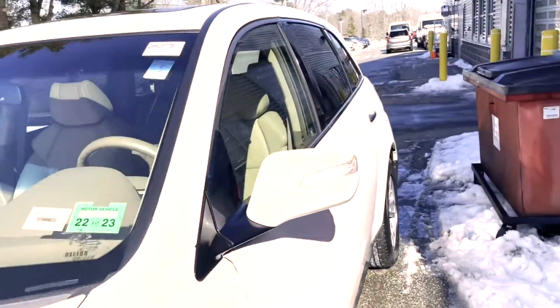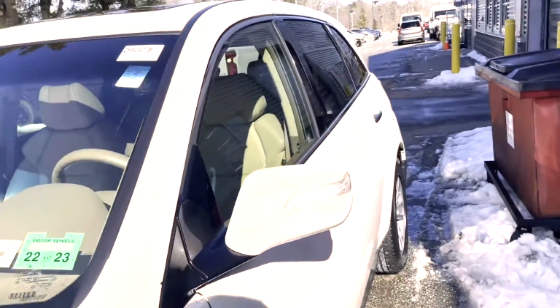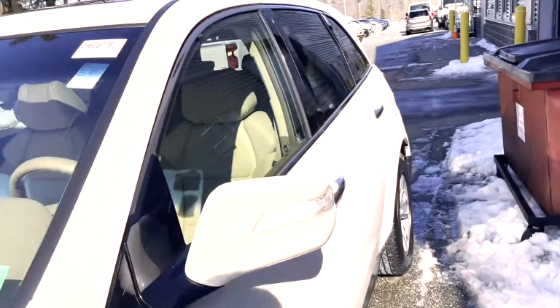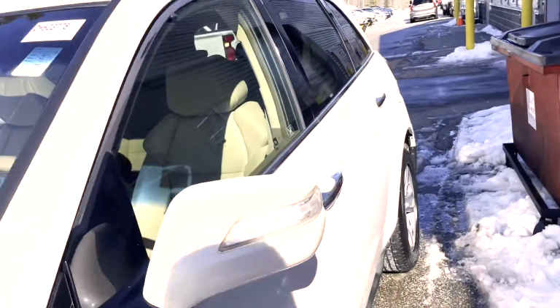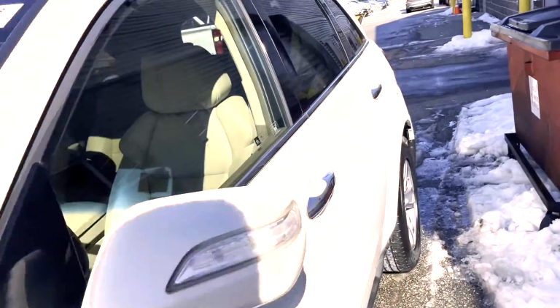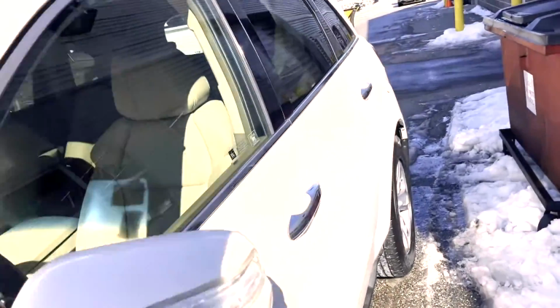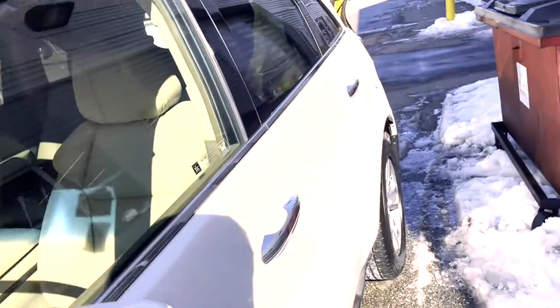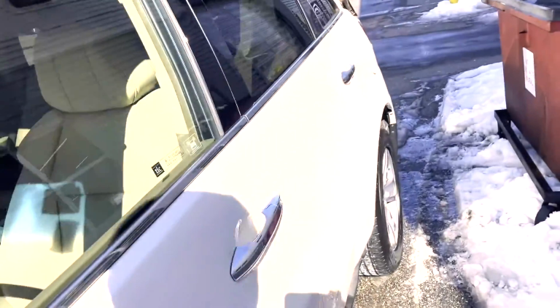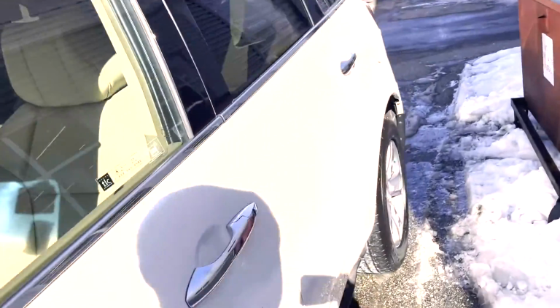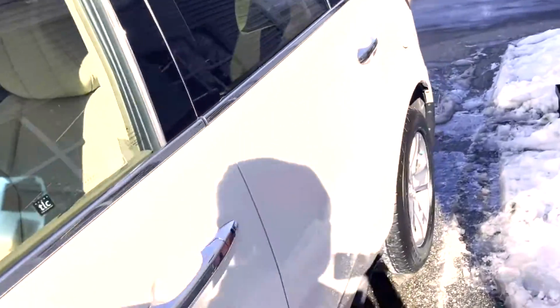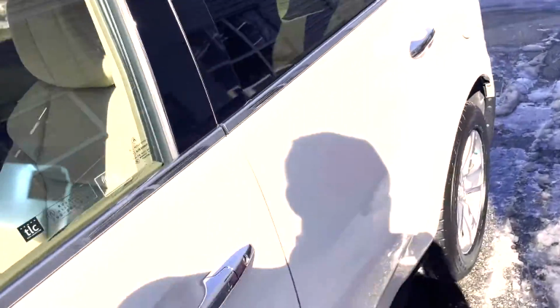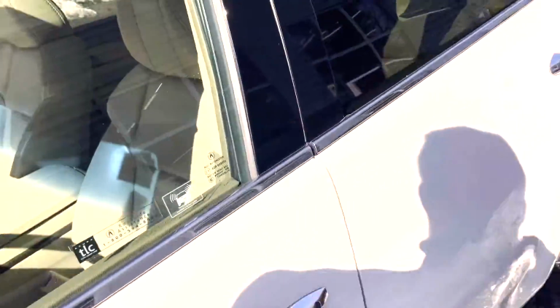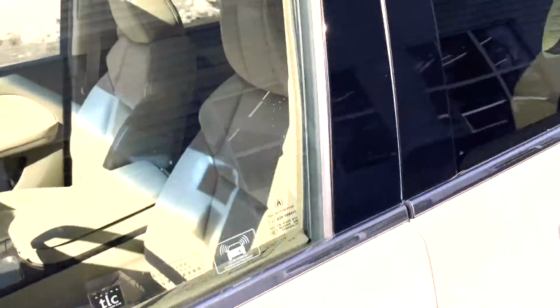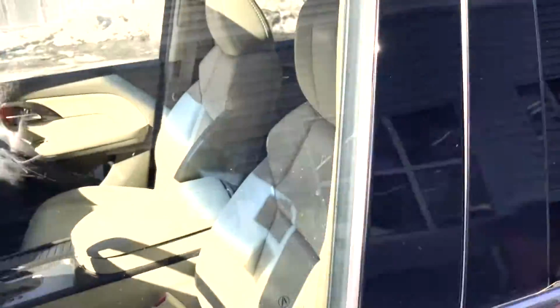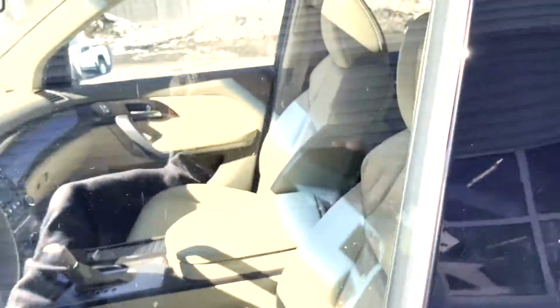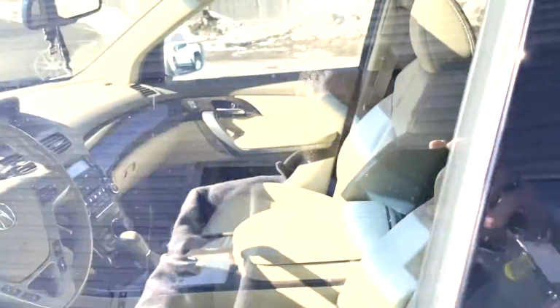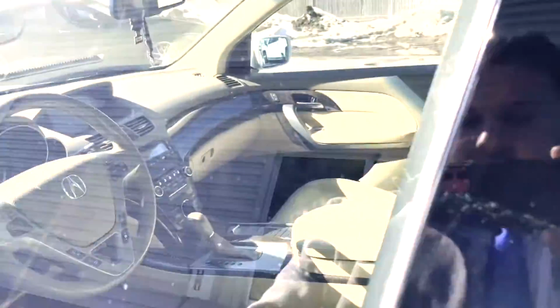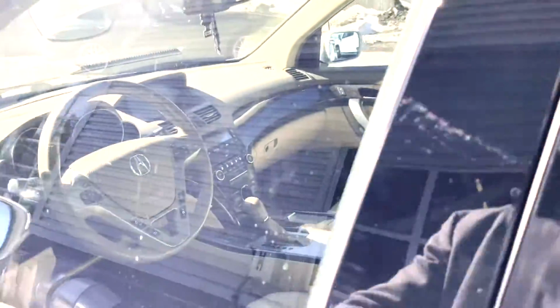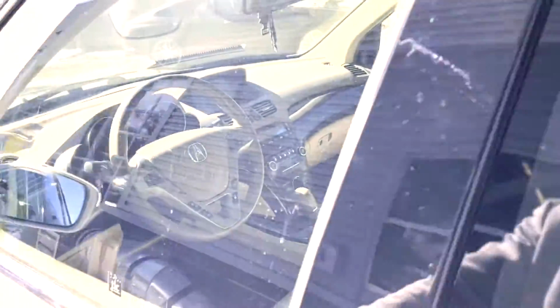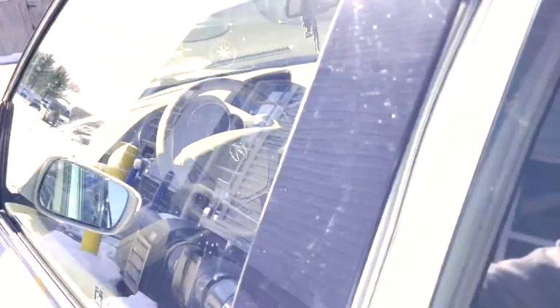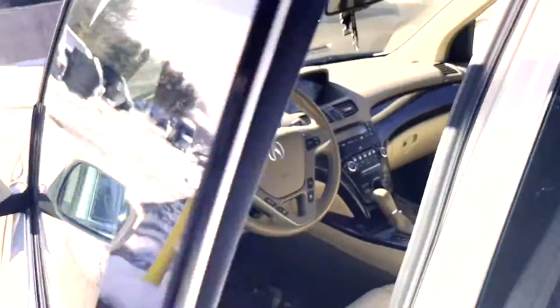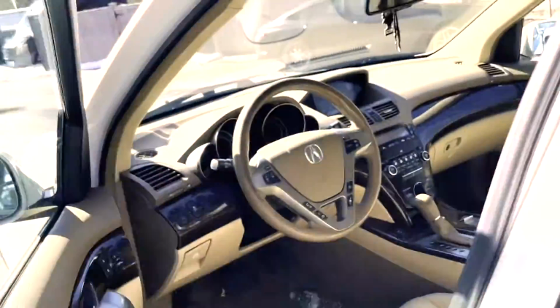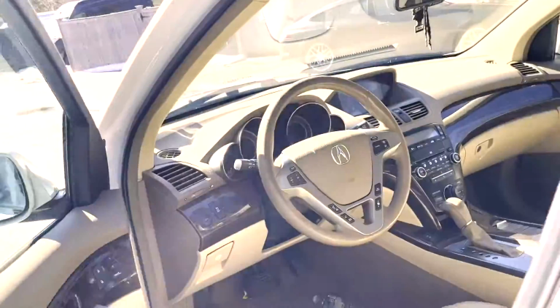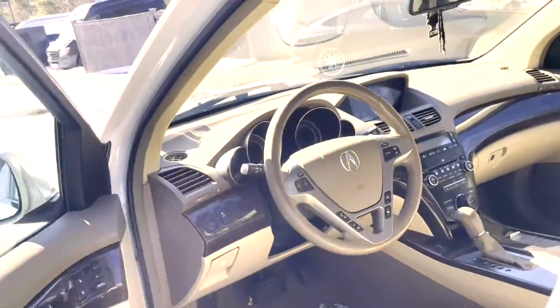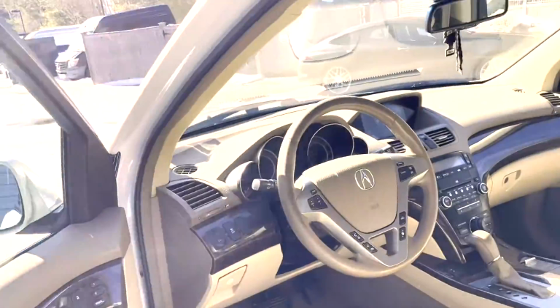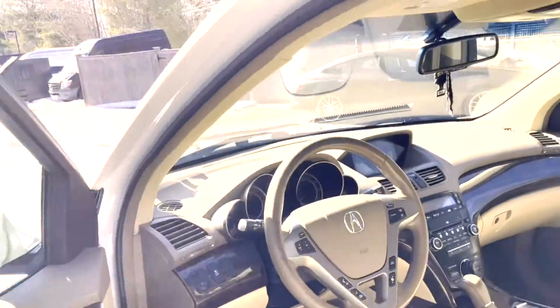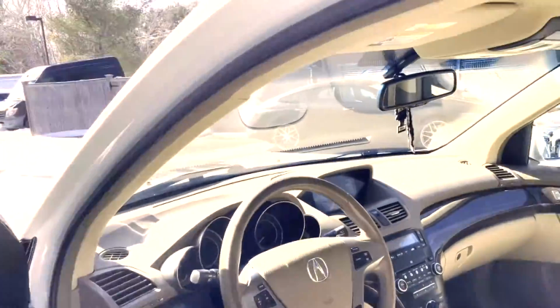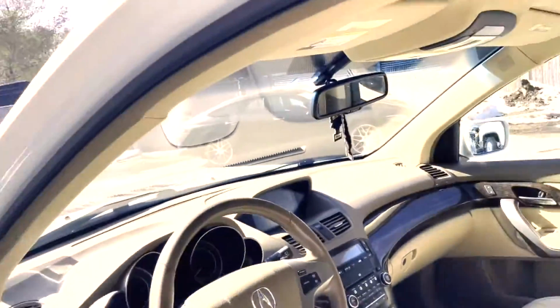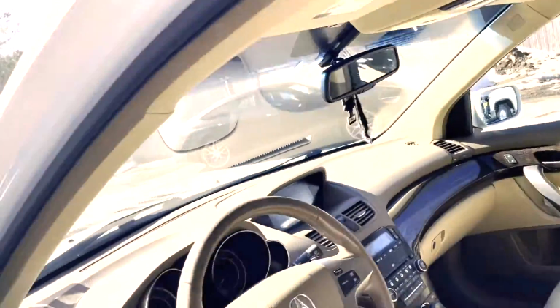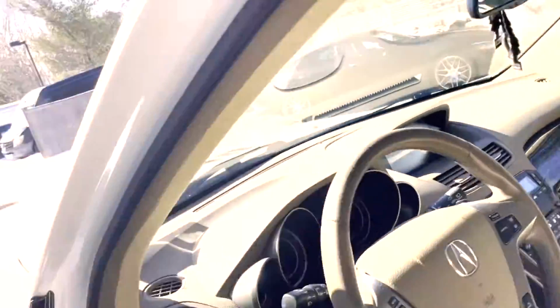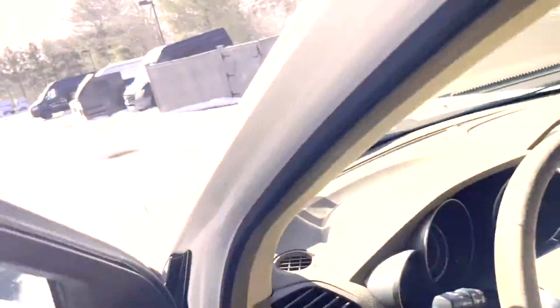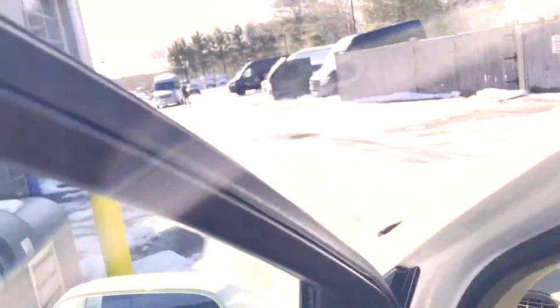I'm fairly familiar with Acuras — I used to work at a Honda dealership. This thing is actually not bad.